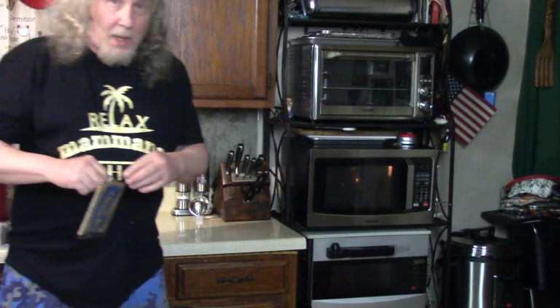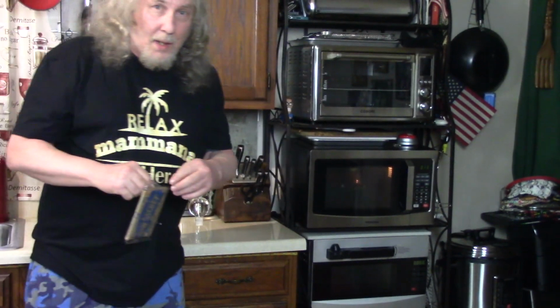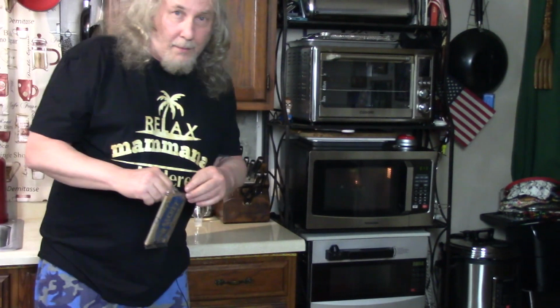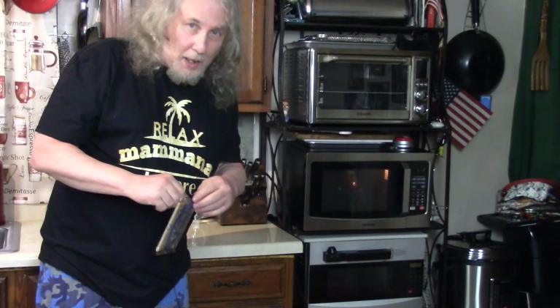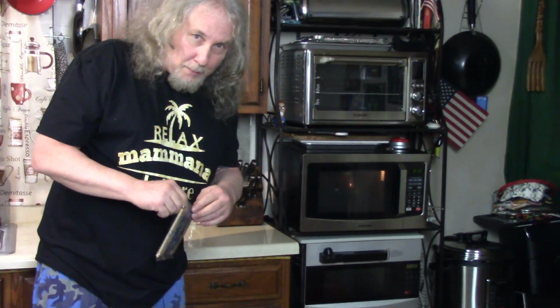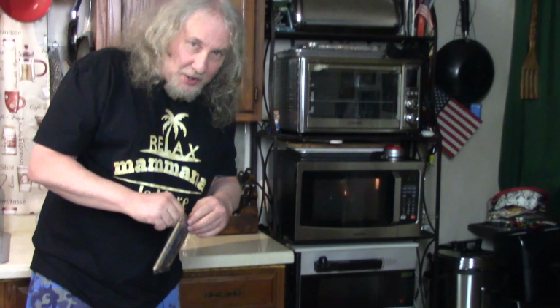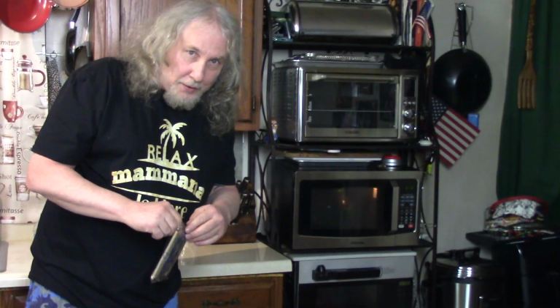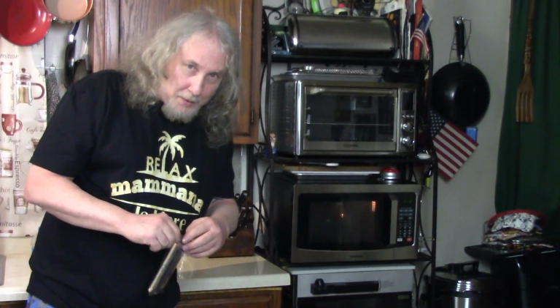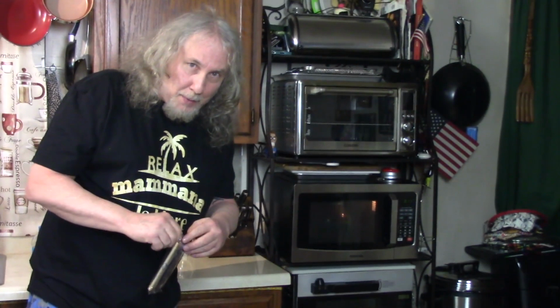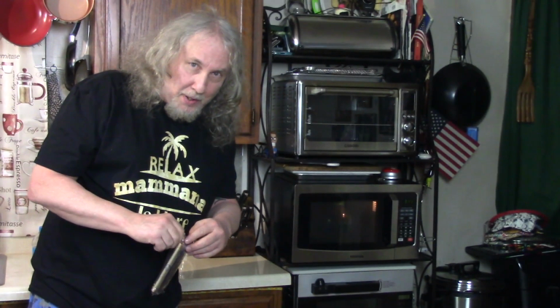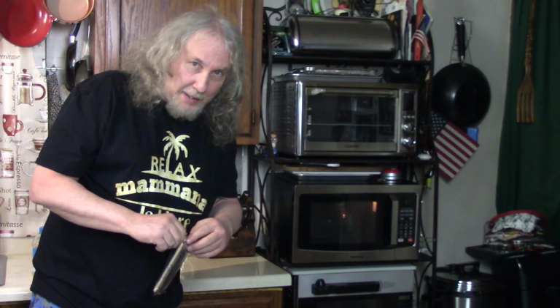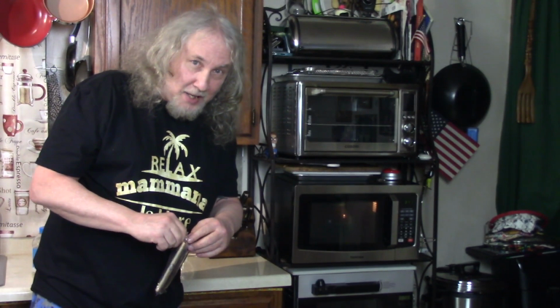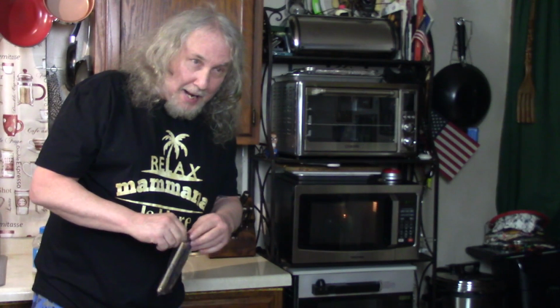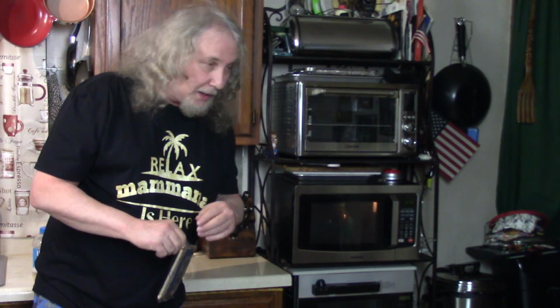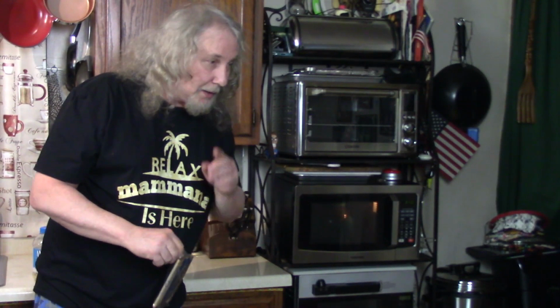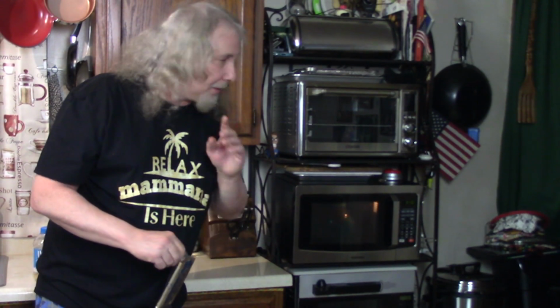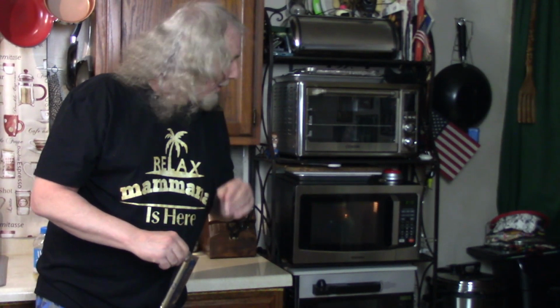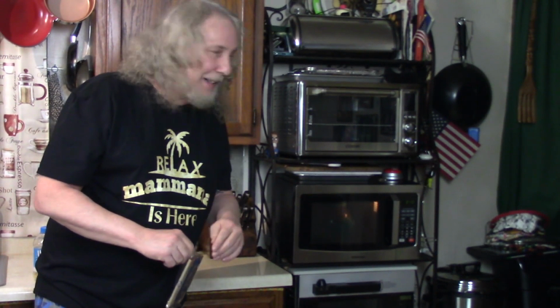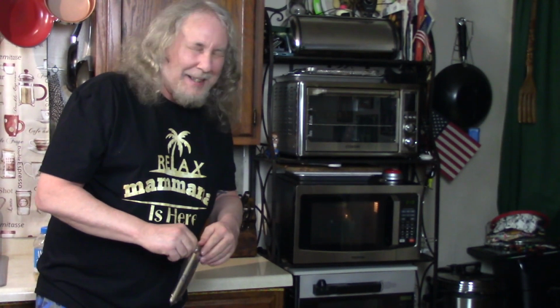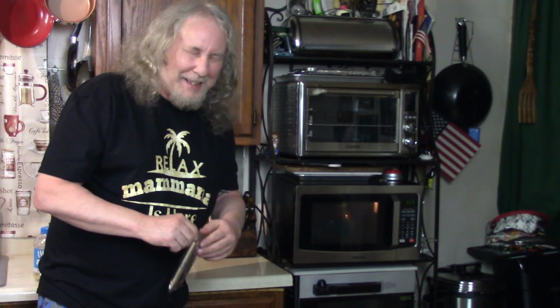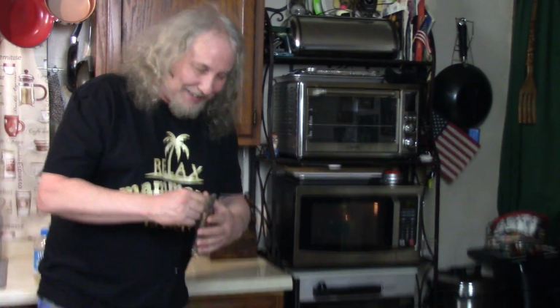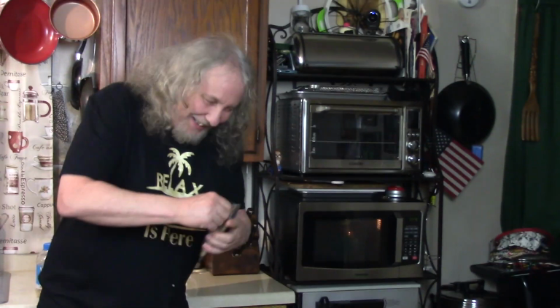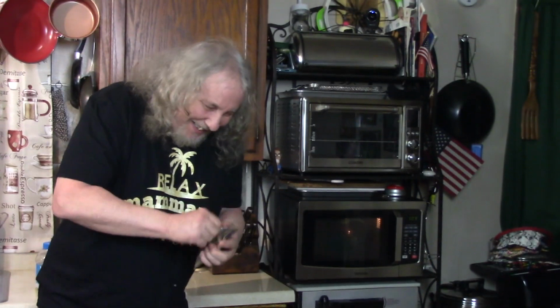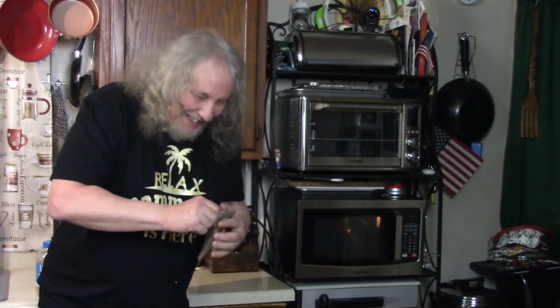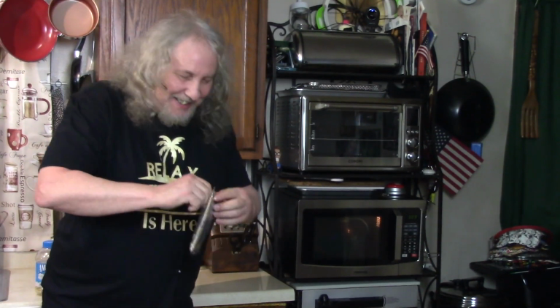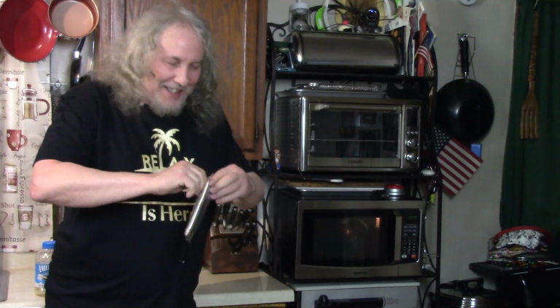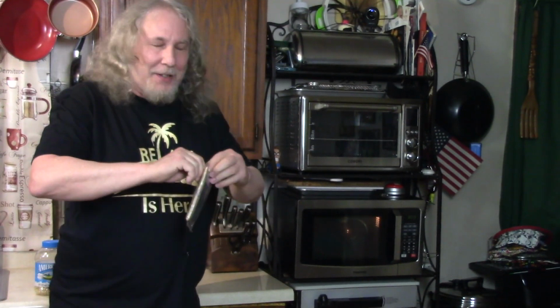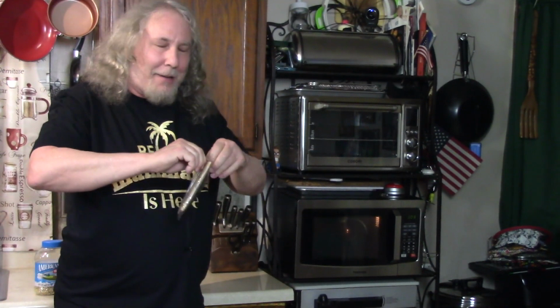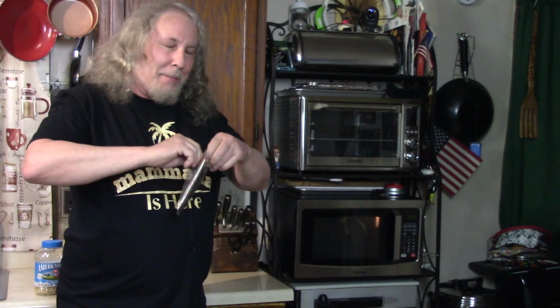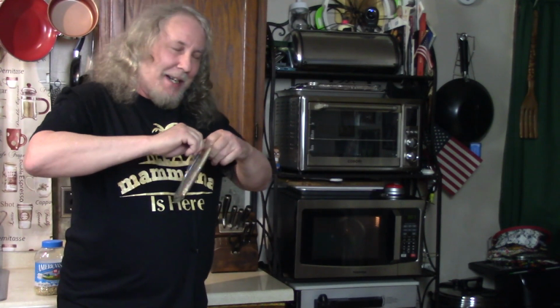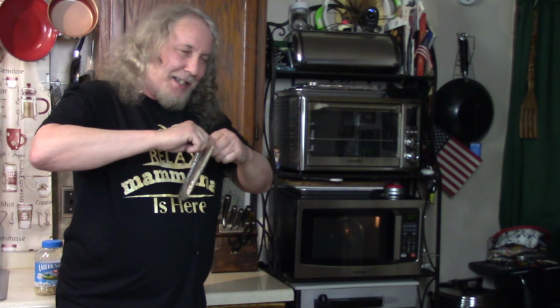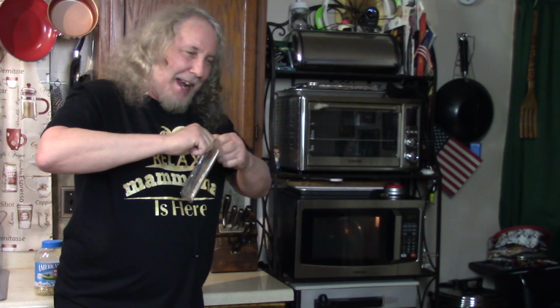I forgot to mention — this is my midnight snack. It's great for a midnight snack.